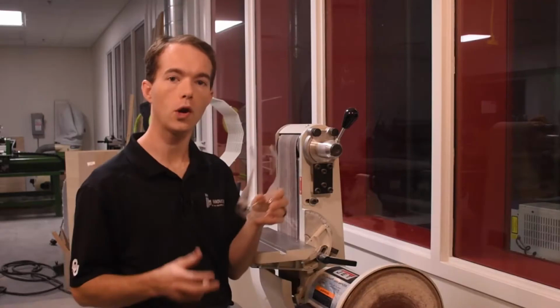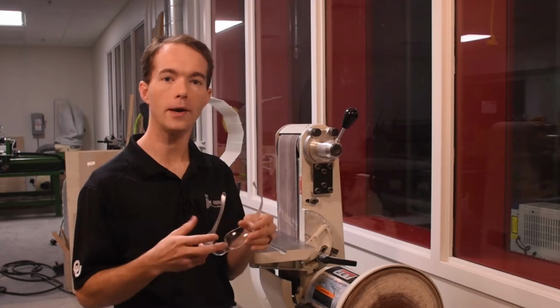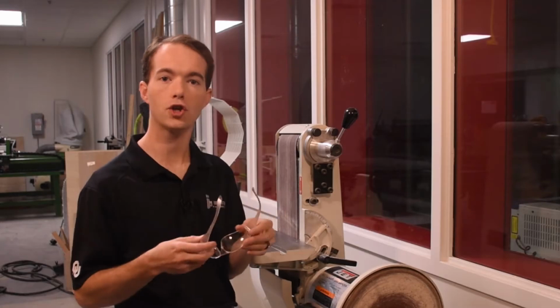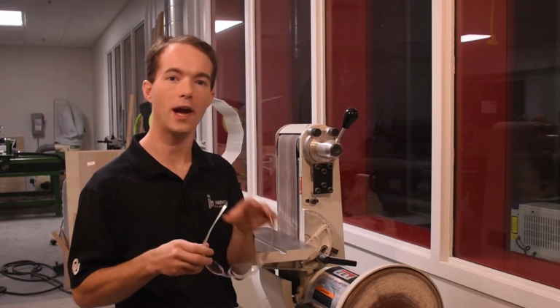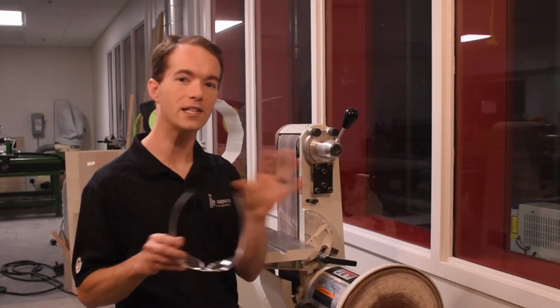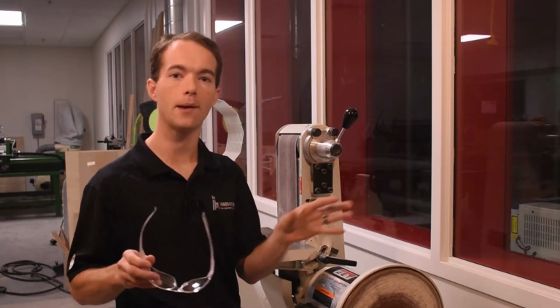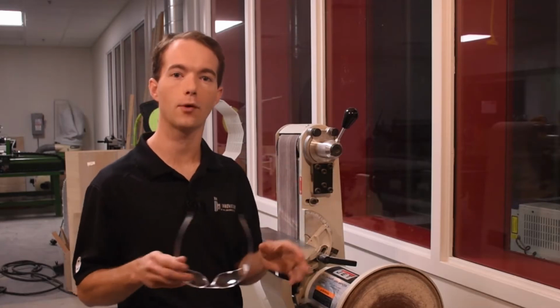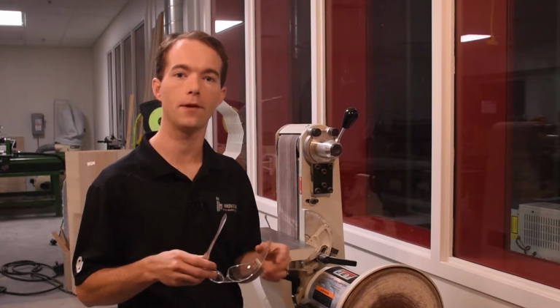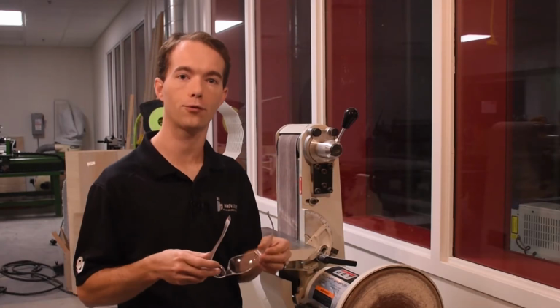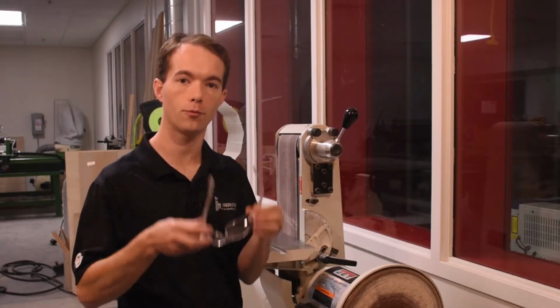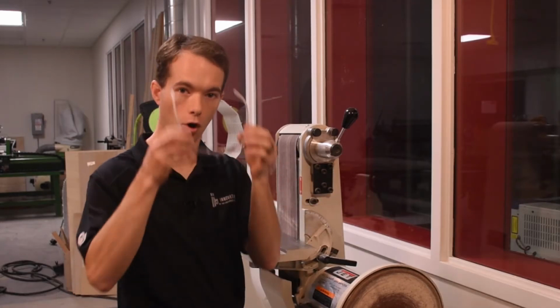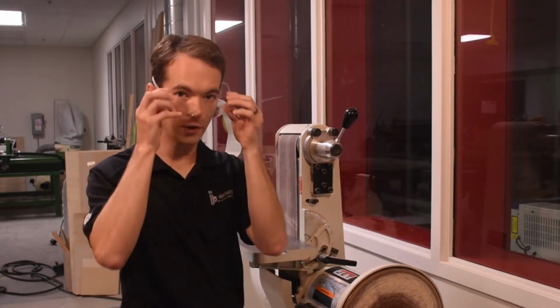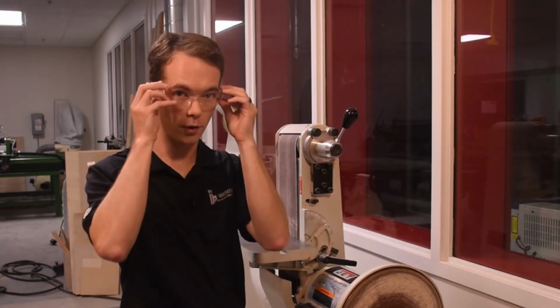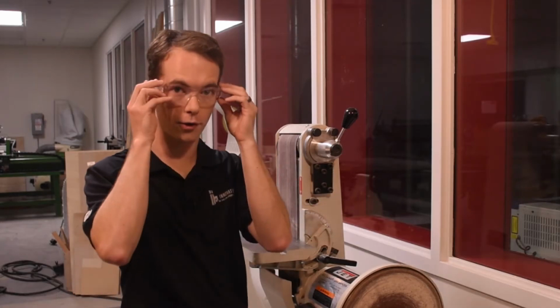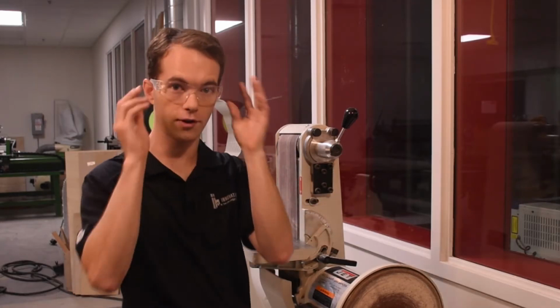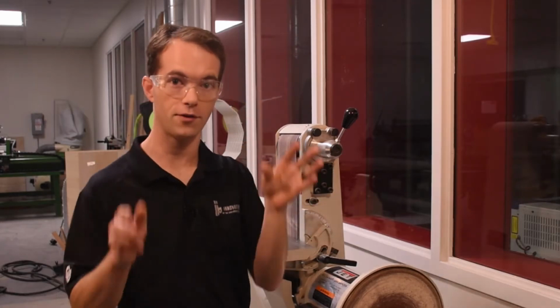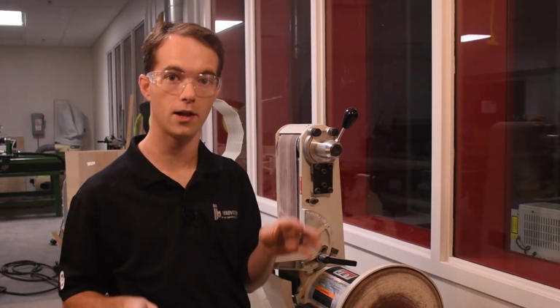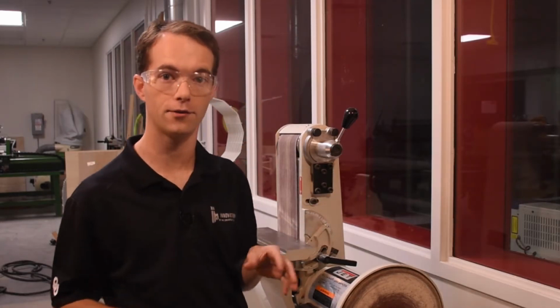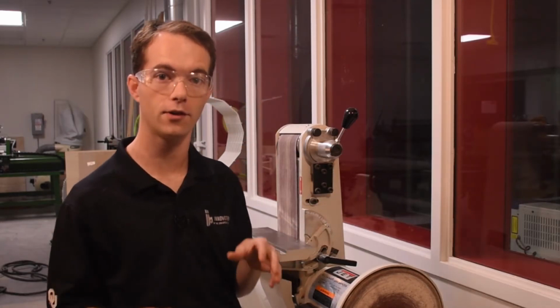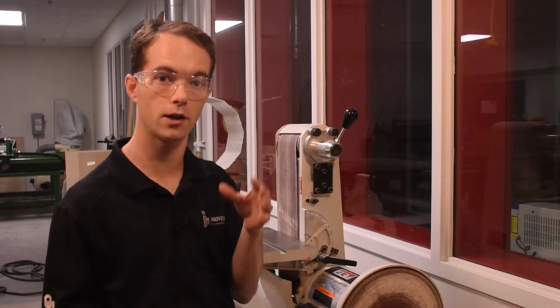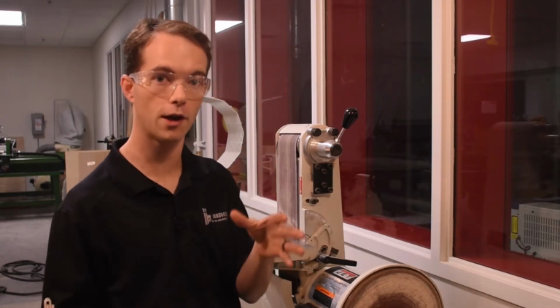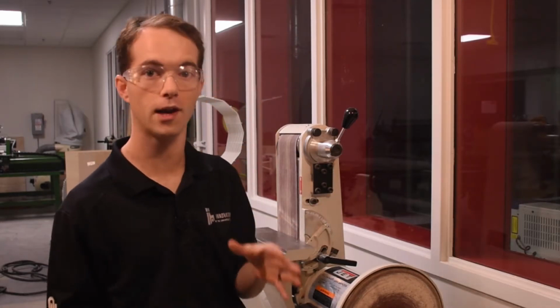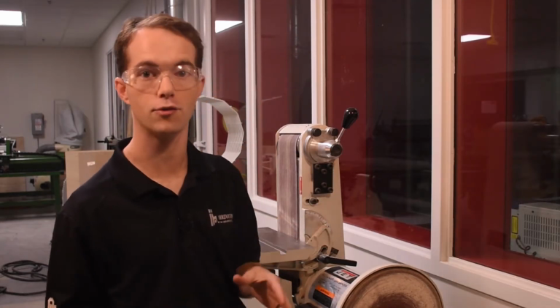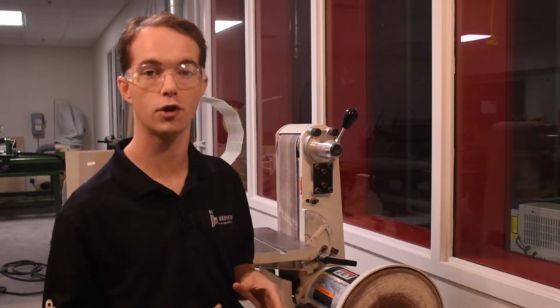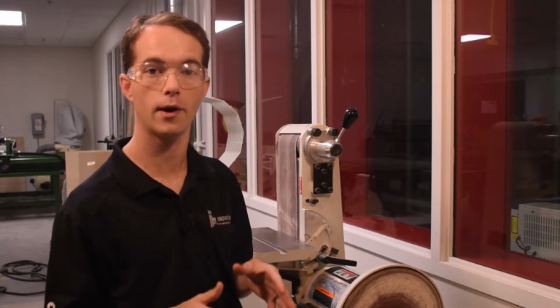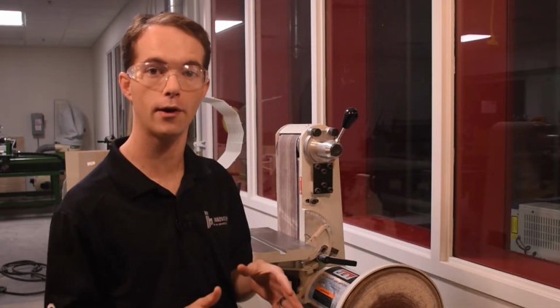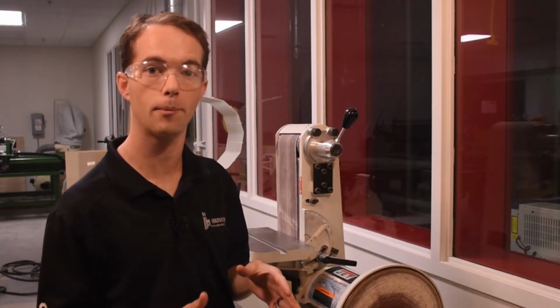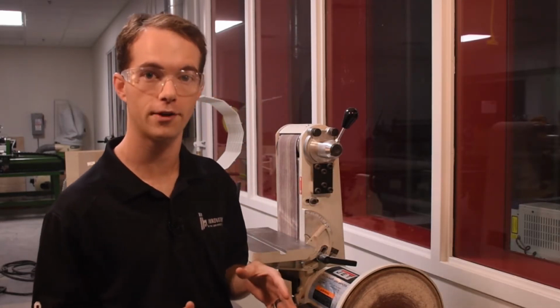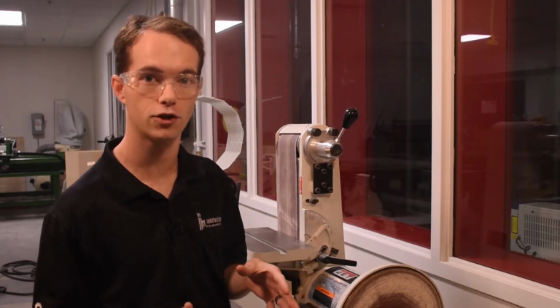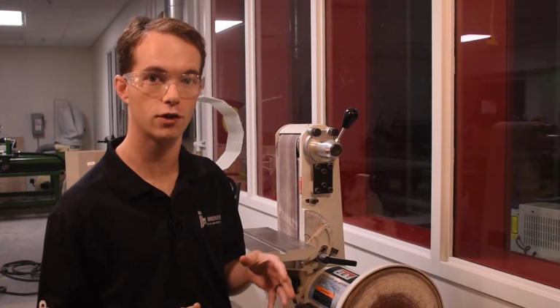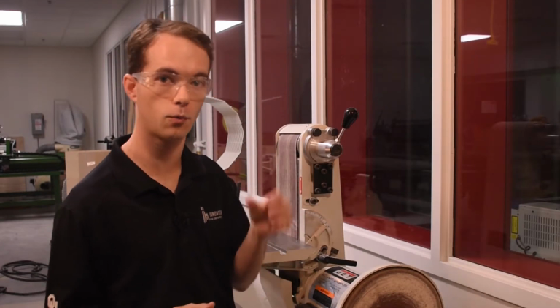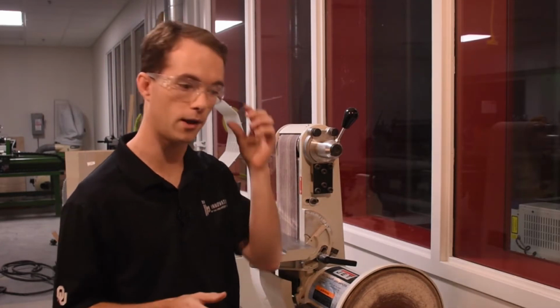You want to make sure anytime you're in this room to always wear your safety glasses, and a lot of times you're going to wear hearing protection as well.